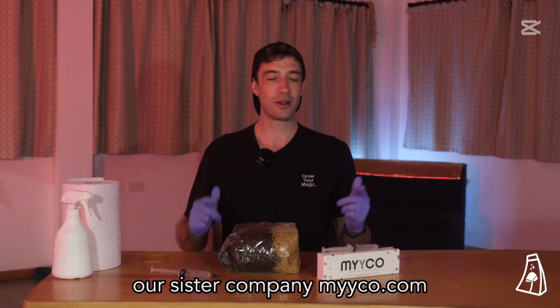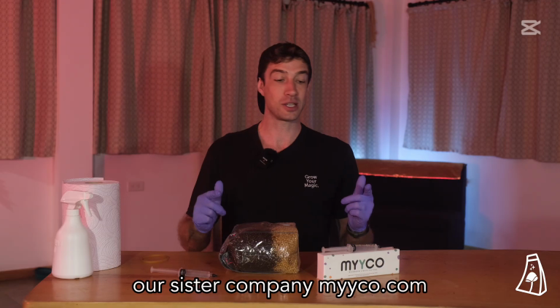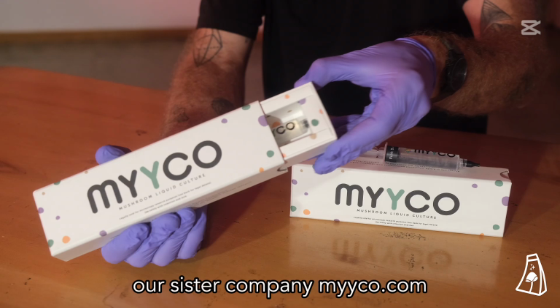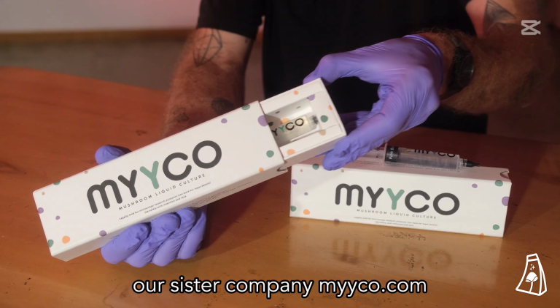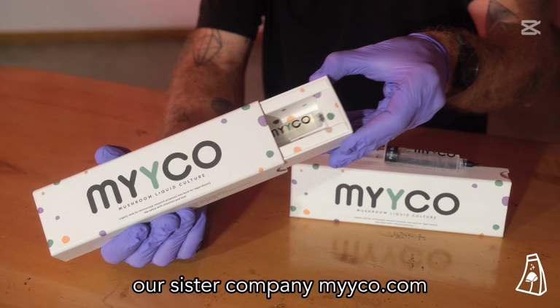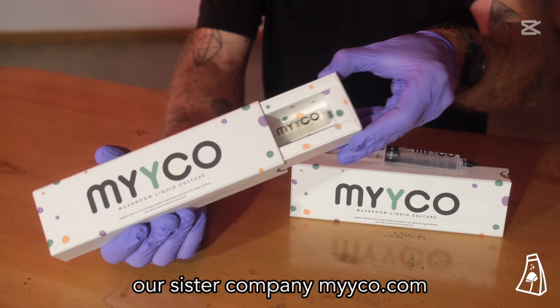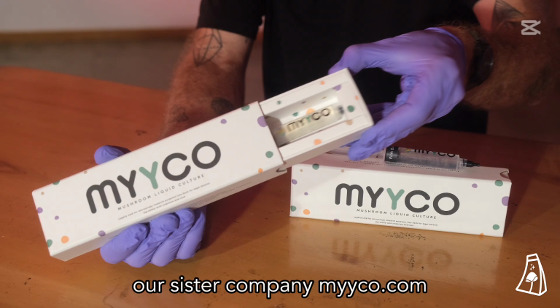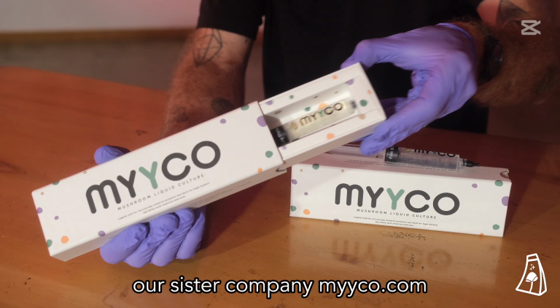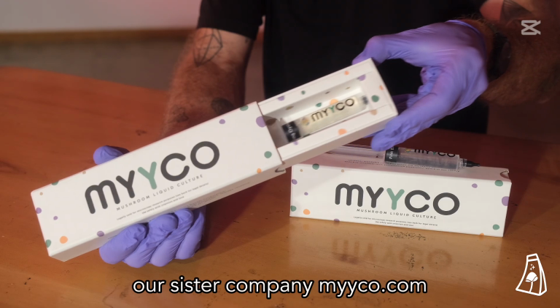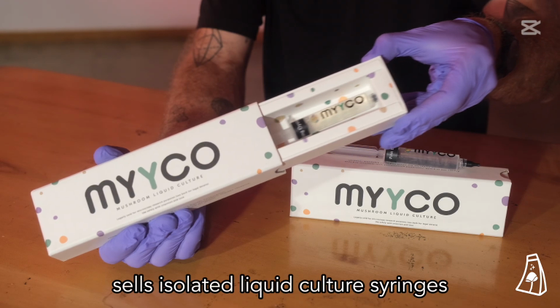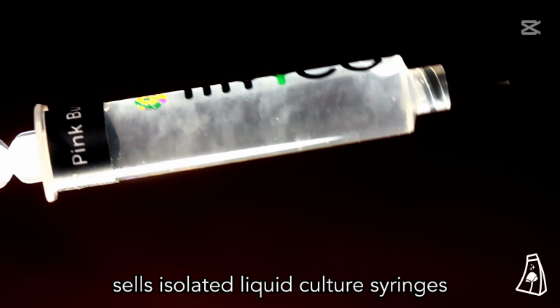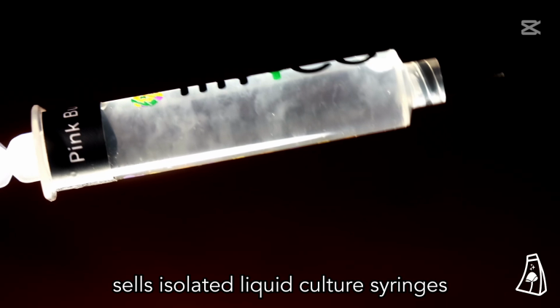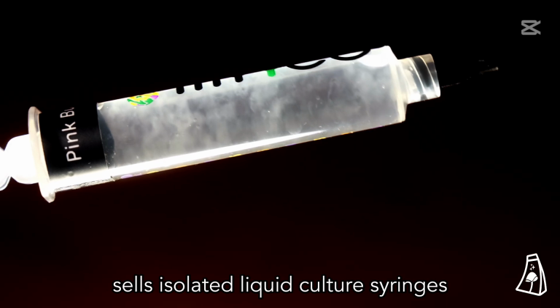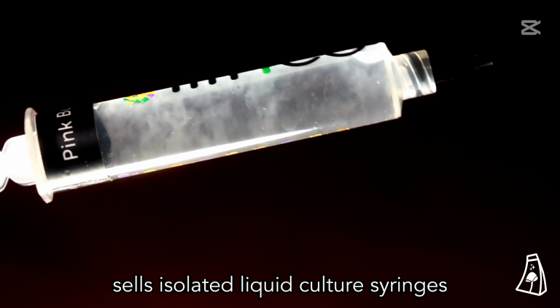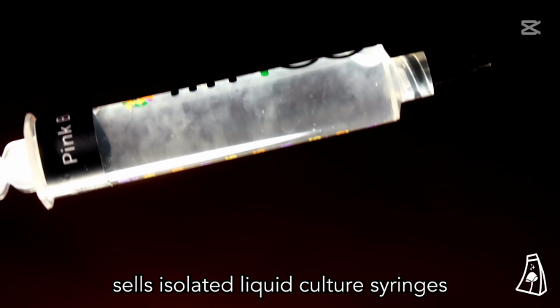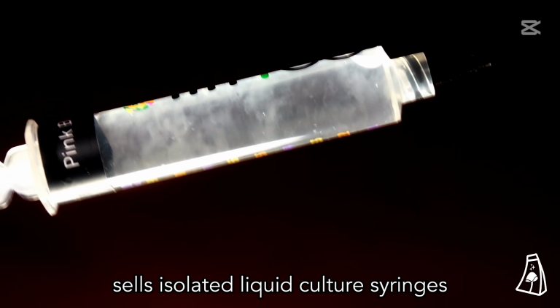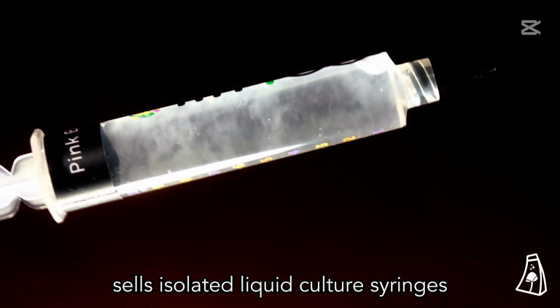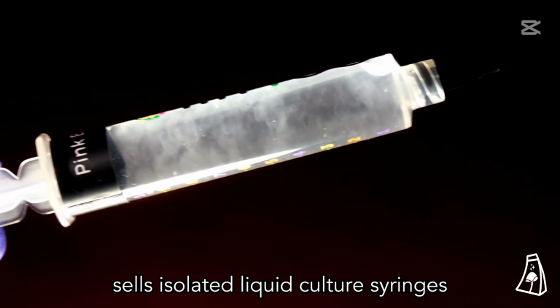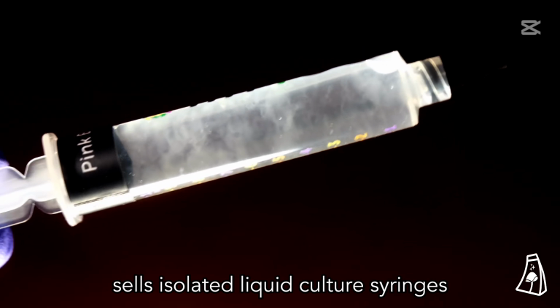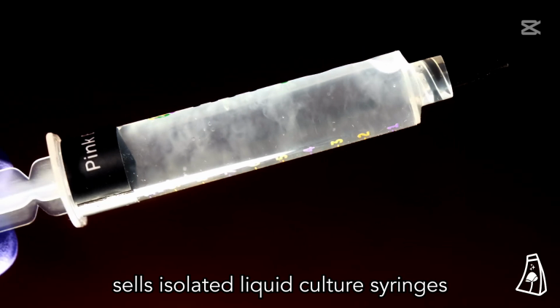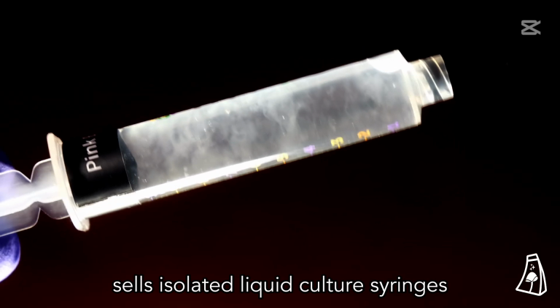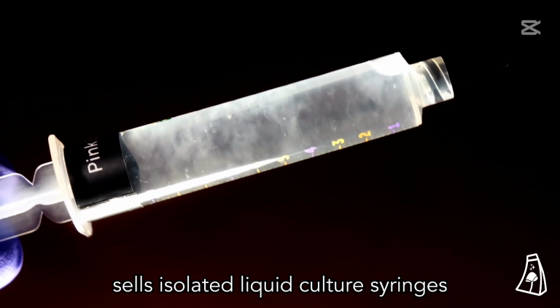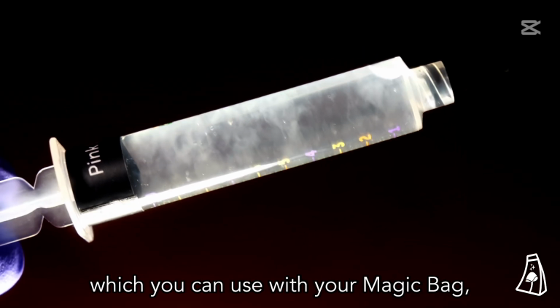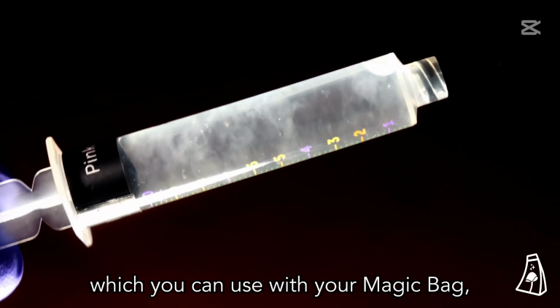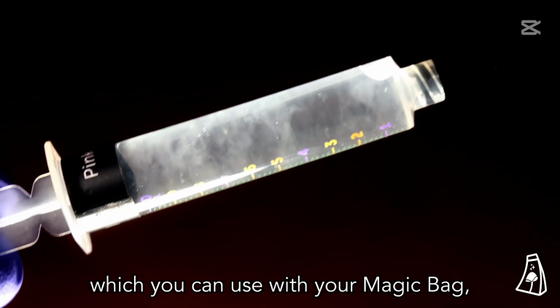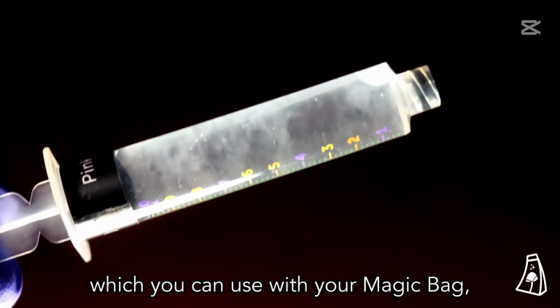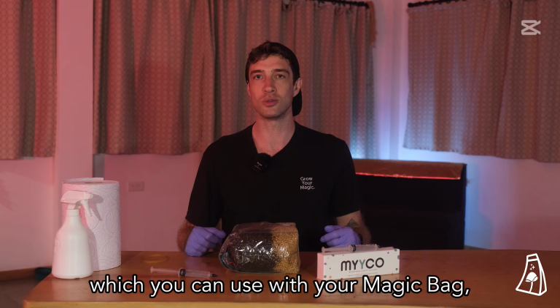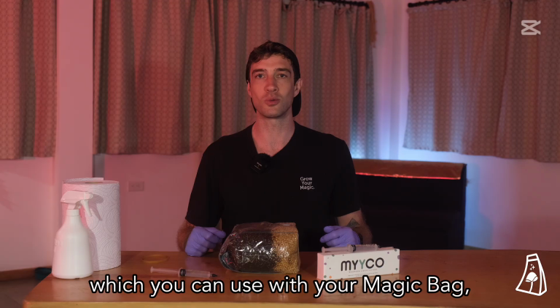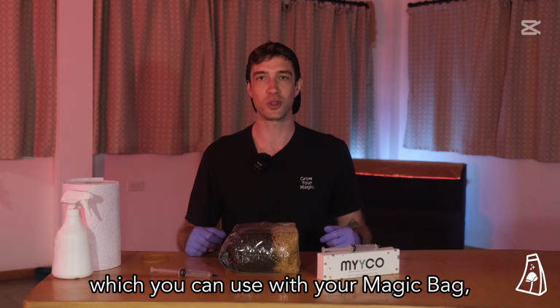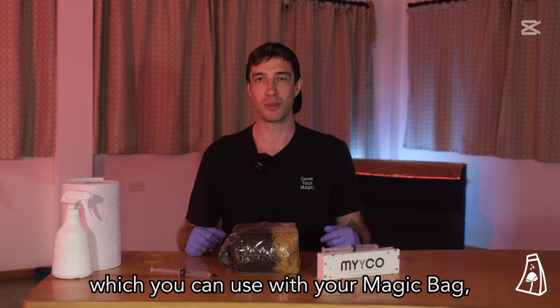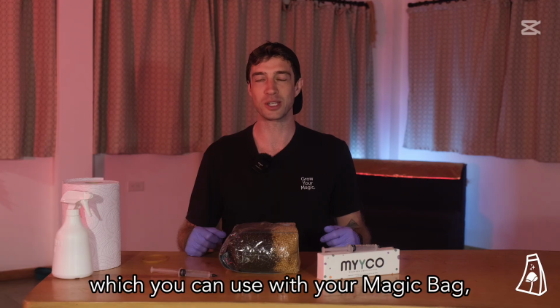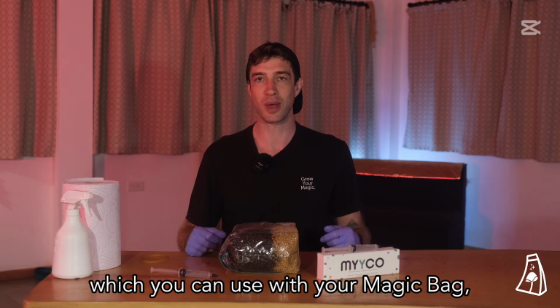Our sister company Myco.com sells isolated liquid culture syringes which you can use with your magic bag.